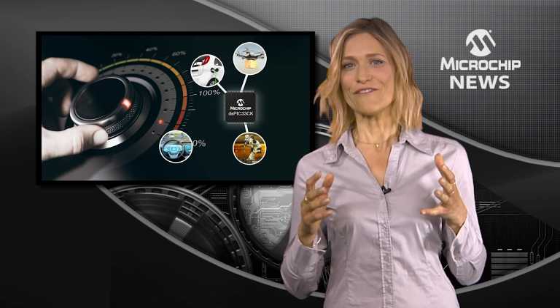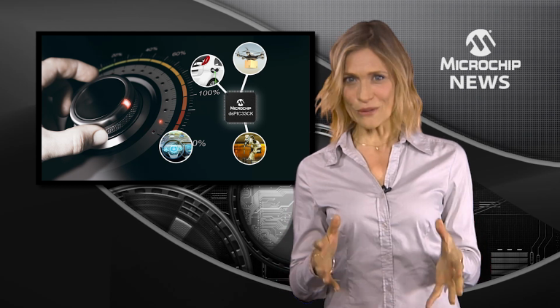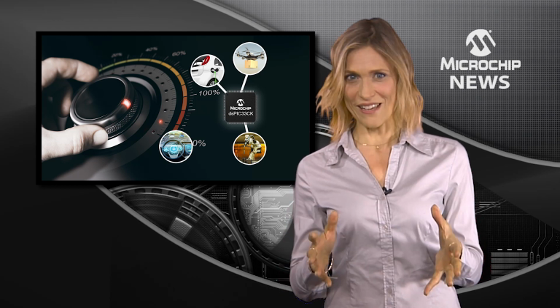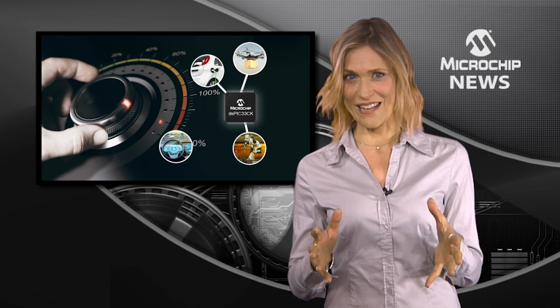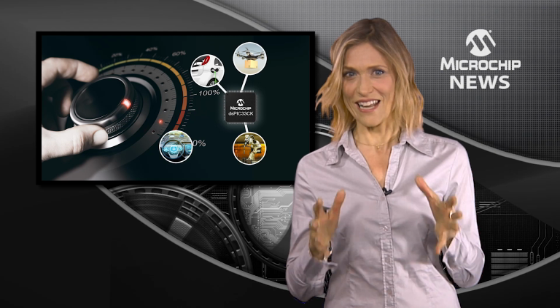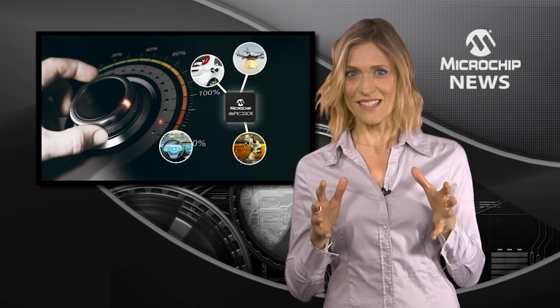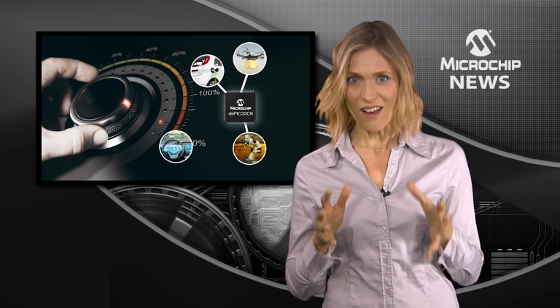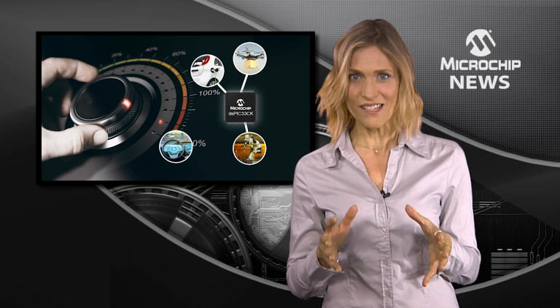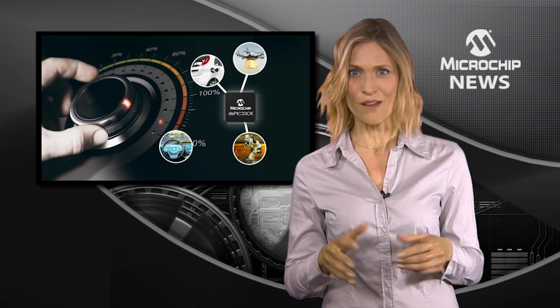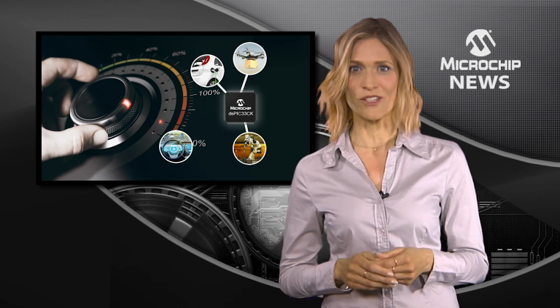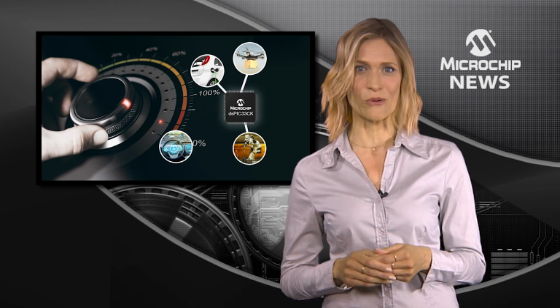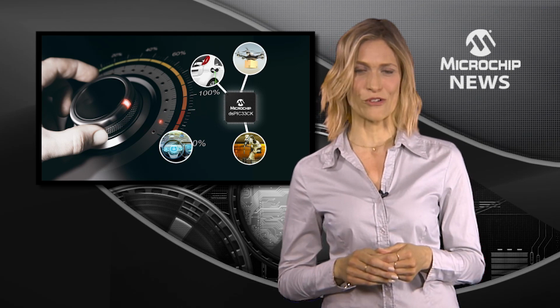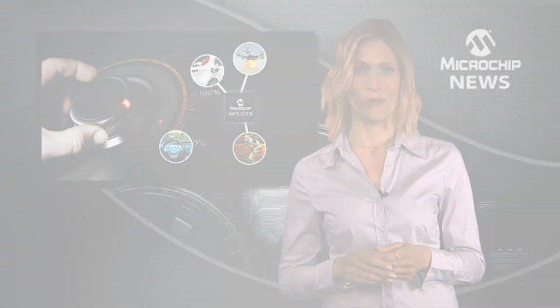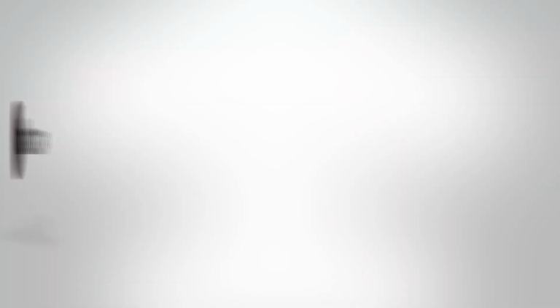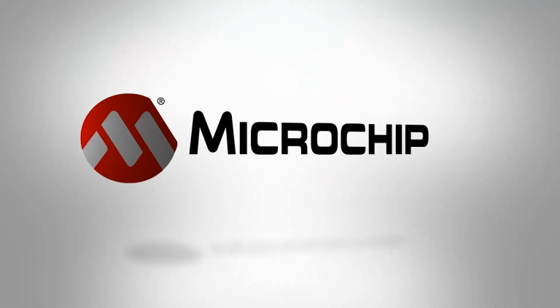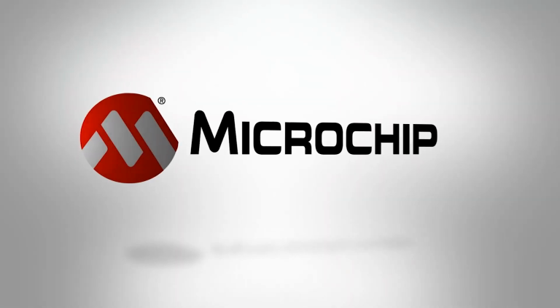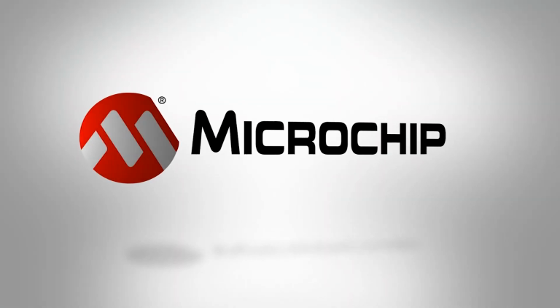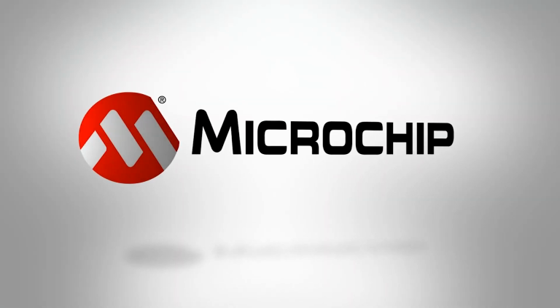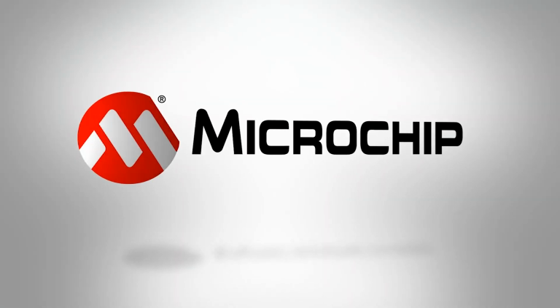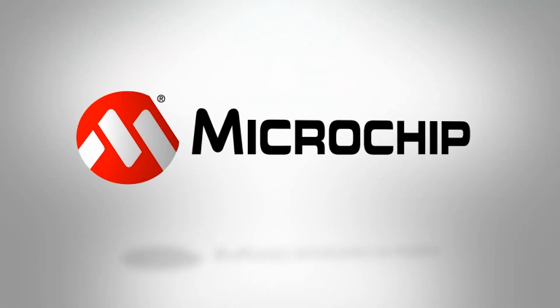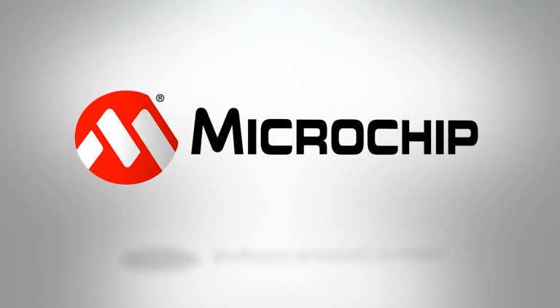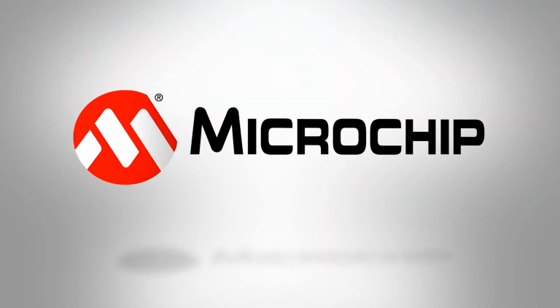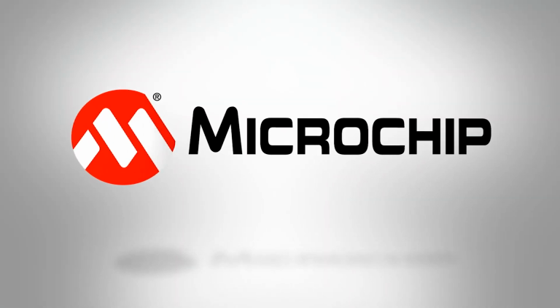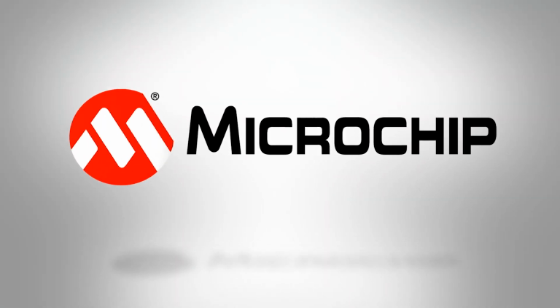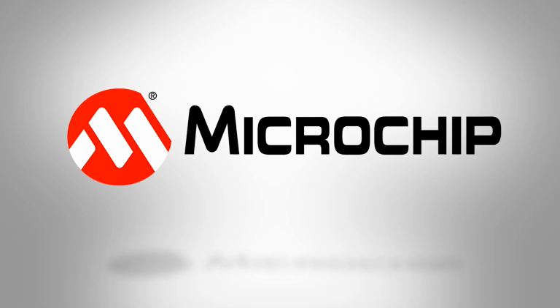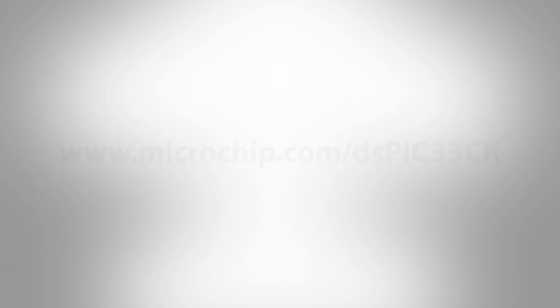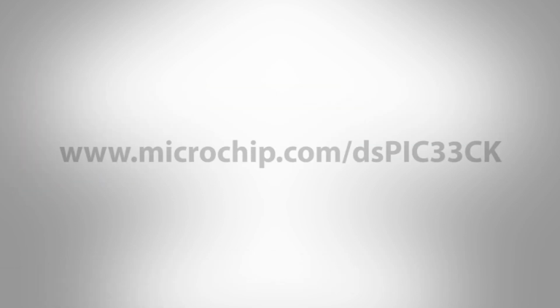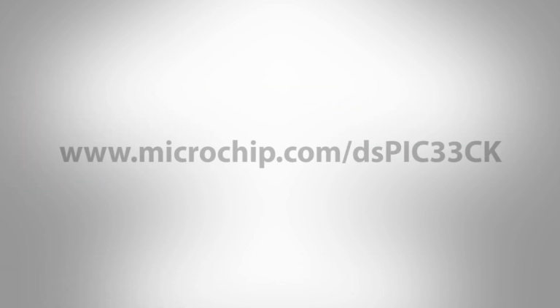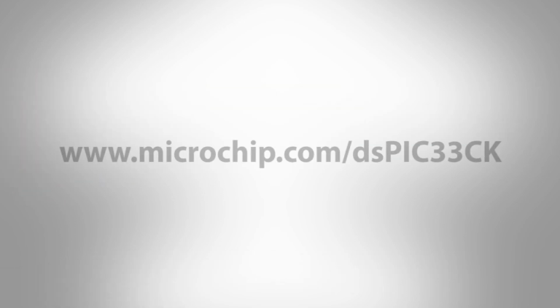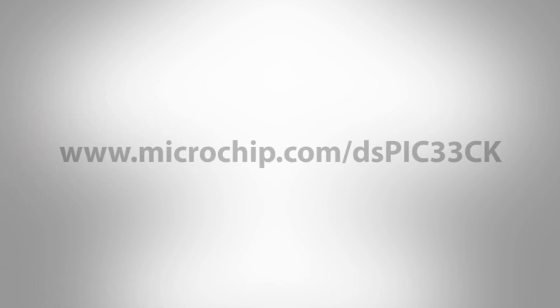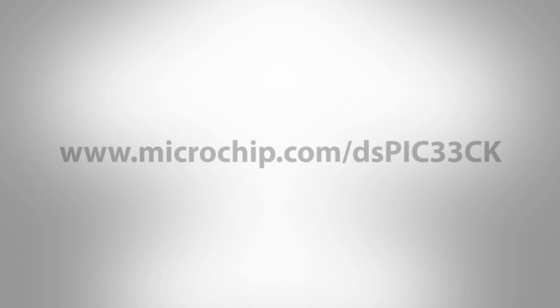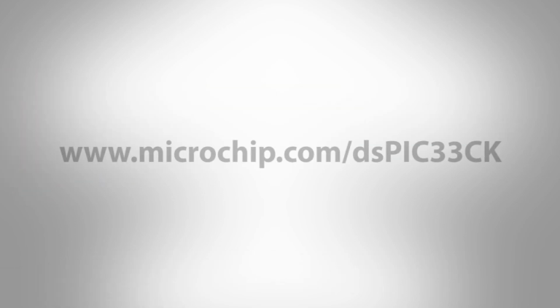So, if your design needs tighter time-critical control, check out Microchip's DS-PIC 33CK on the website now.